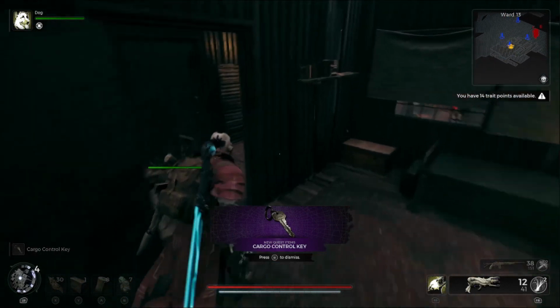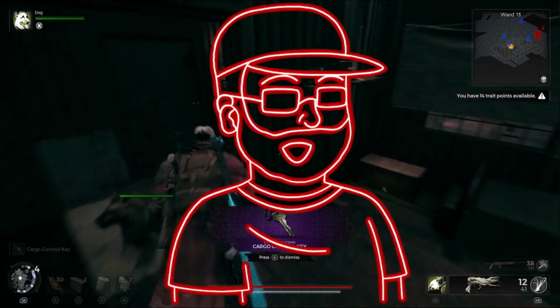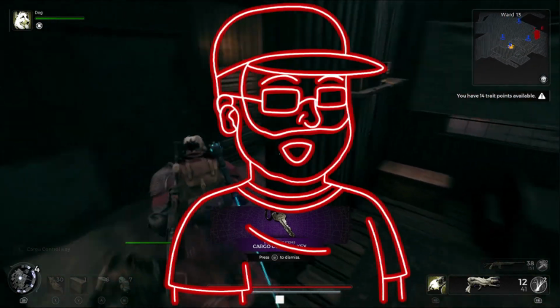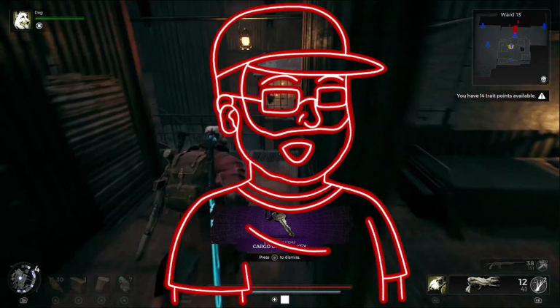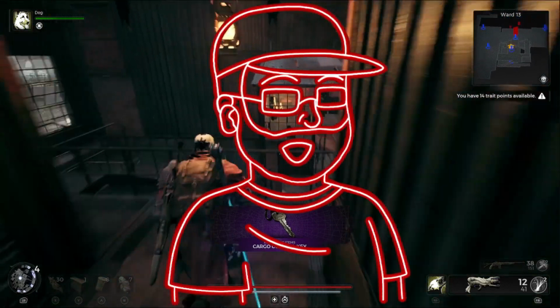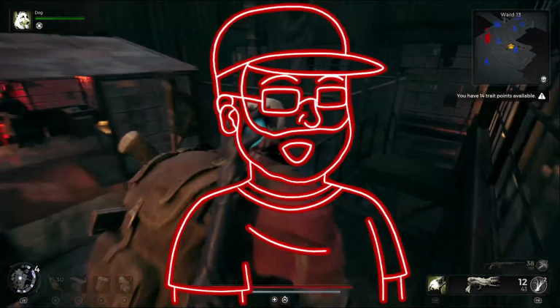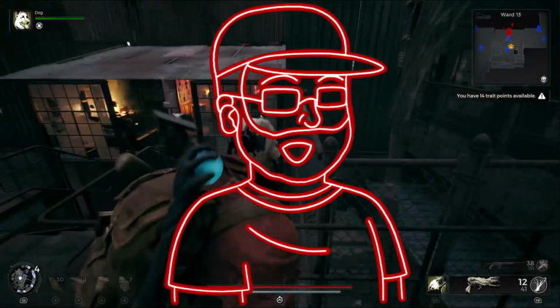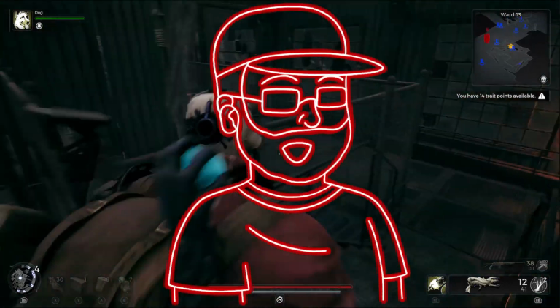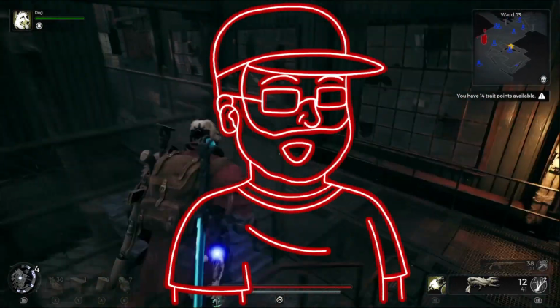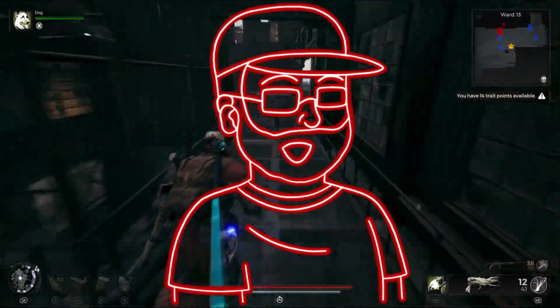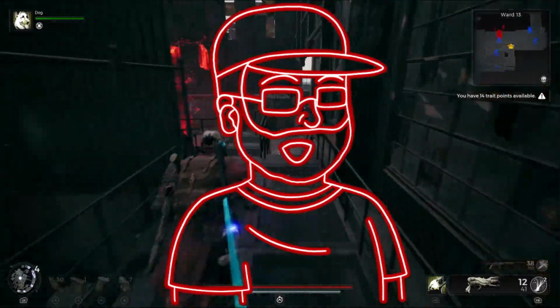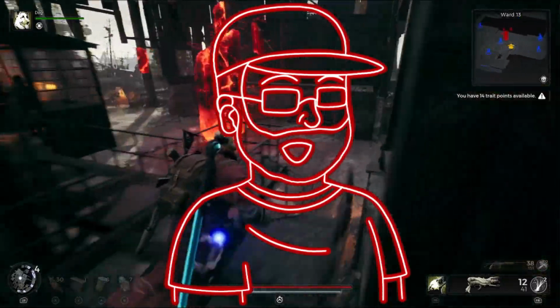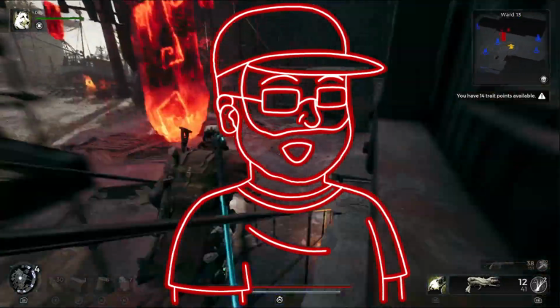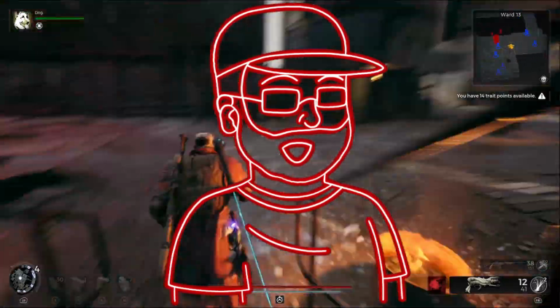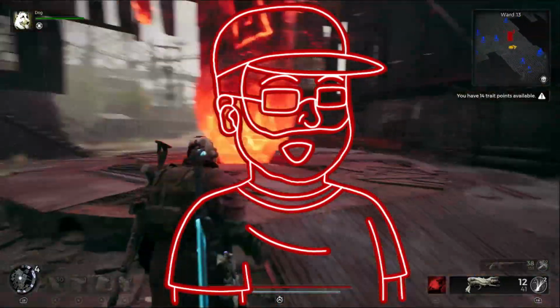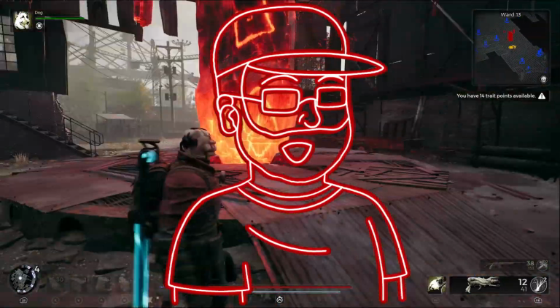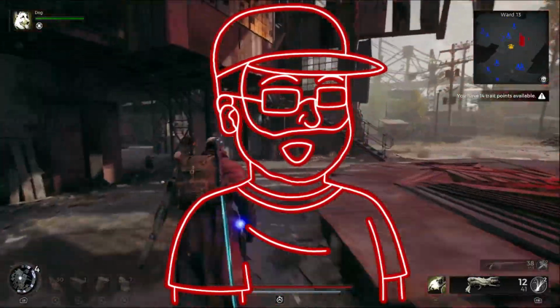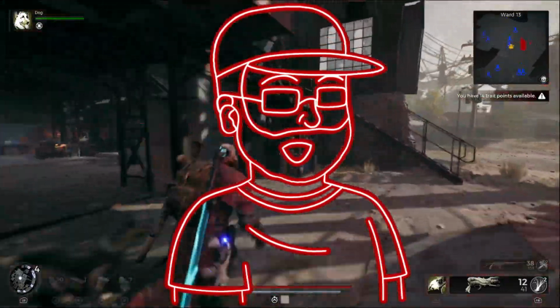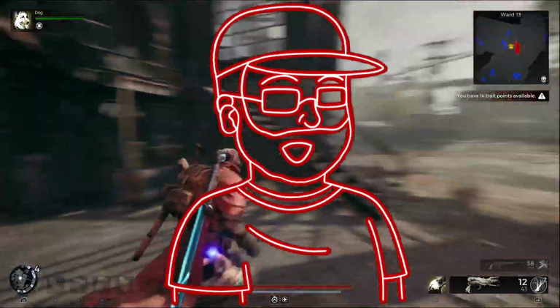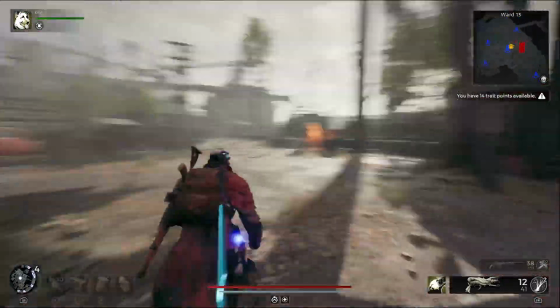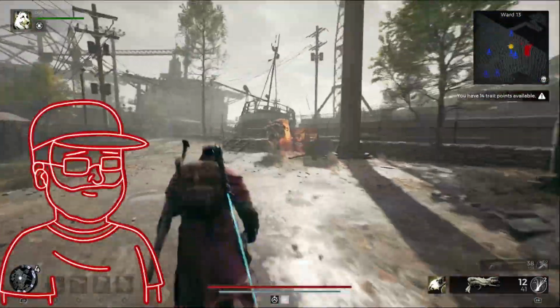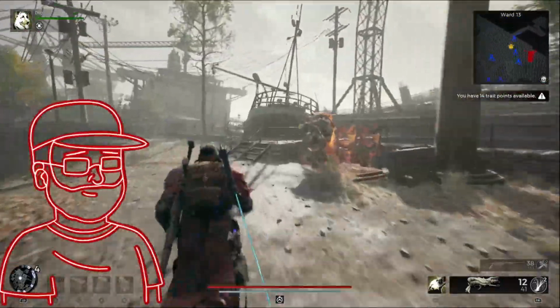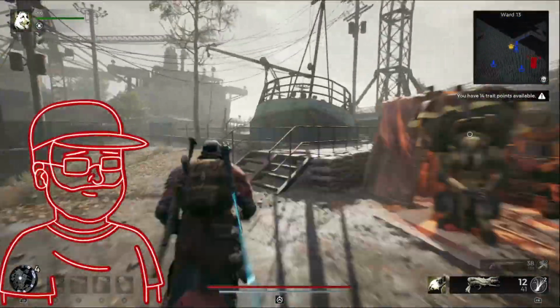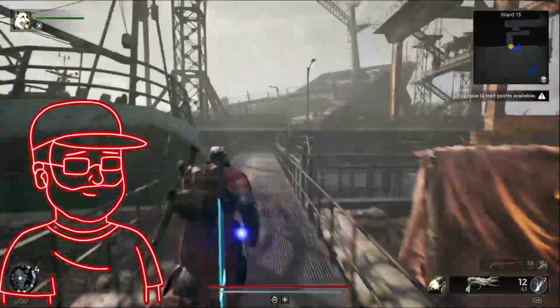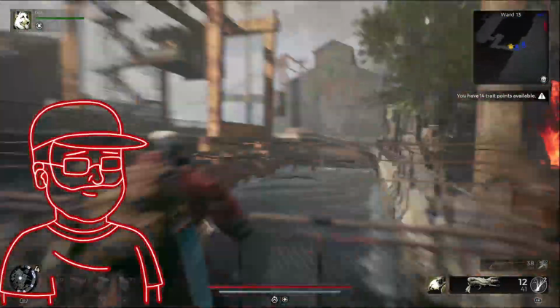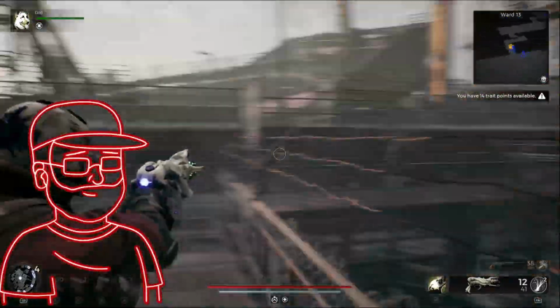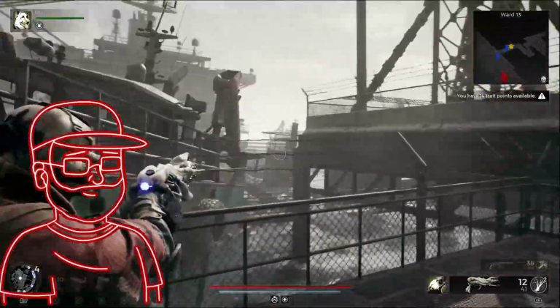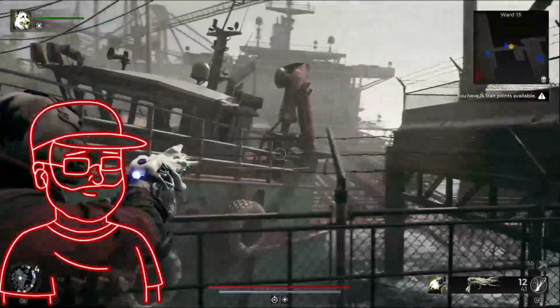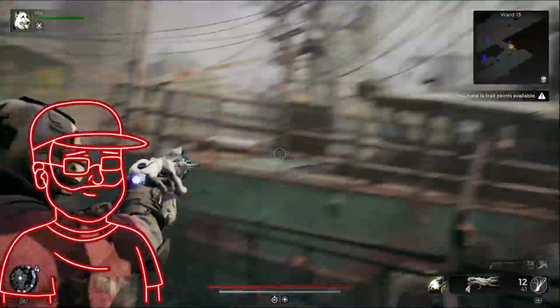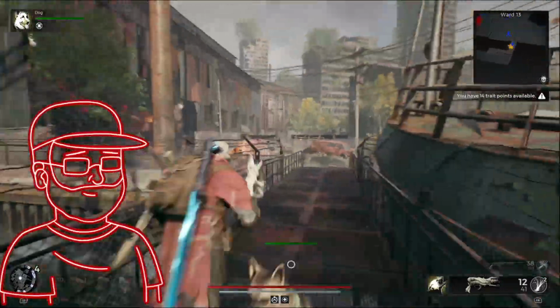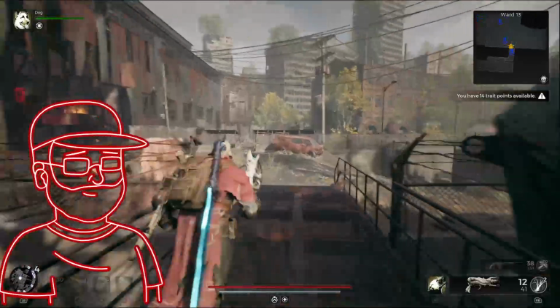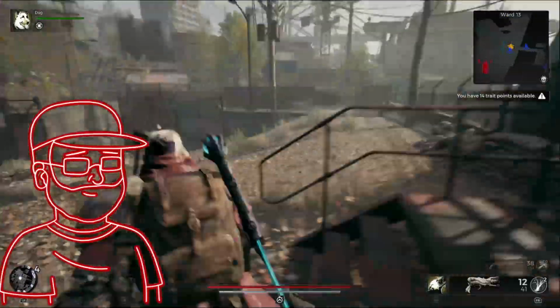Head to the docks within Ward 13 and you'll come across the door. Open that door and you'll get yourself that submachine gun.